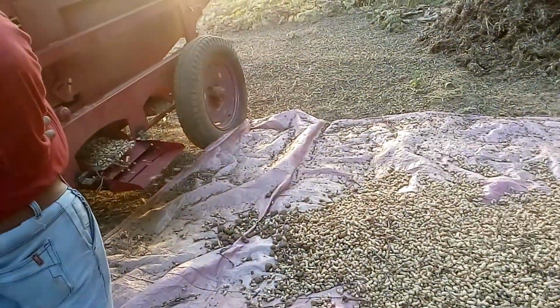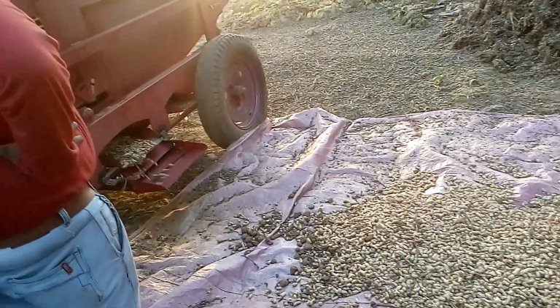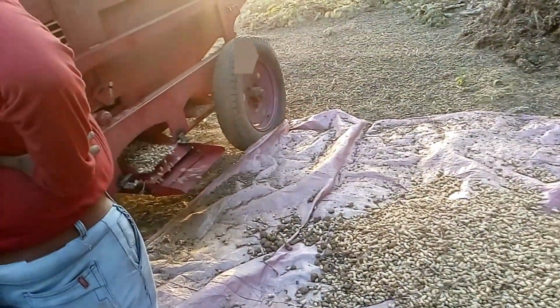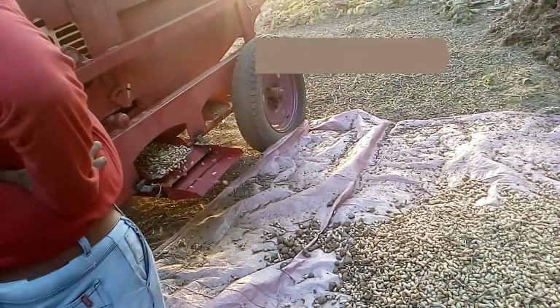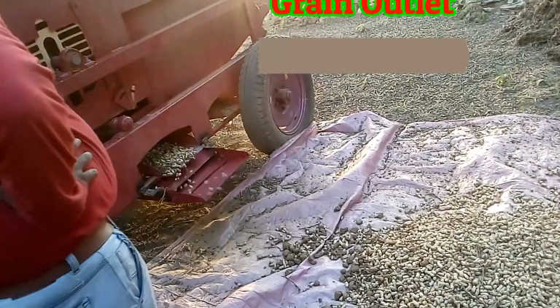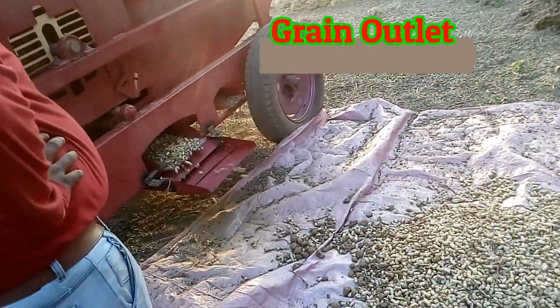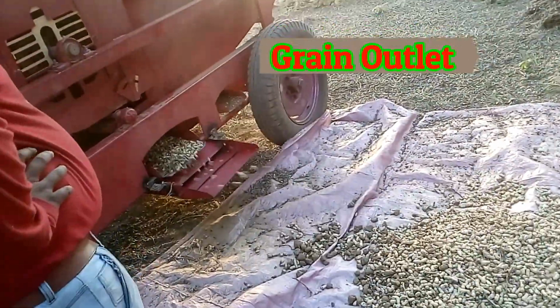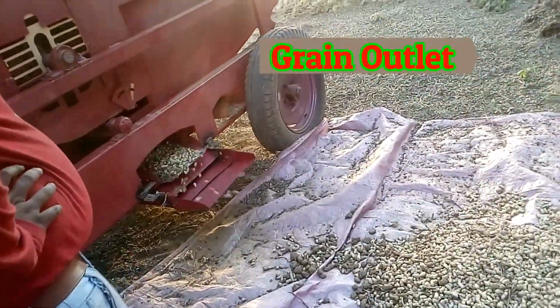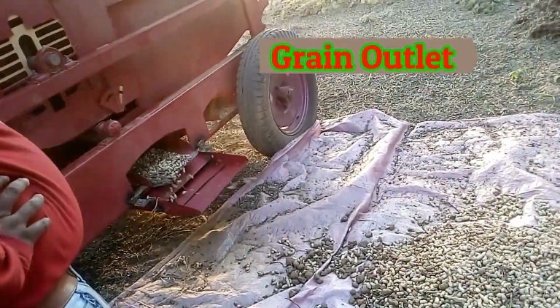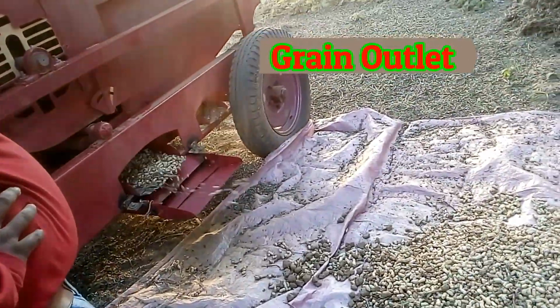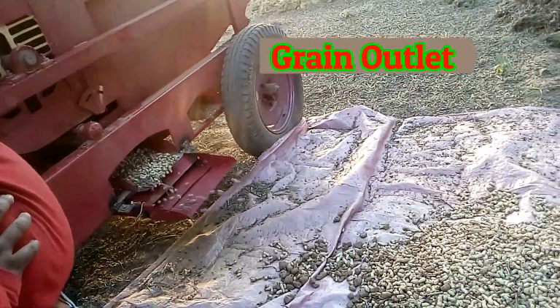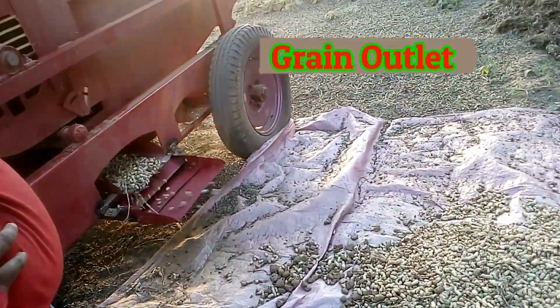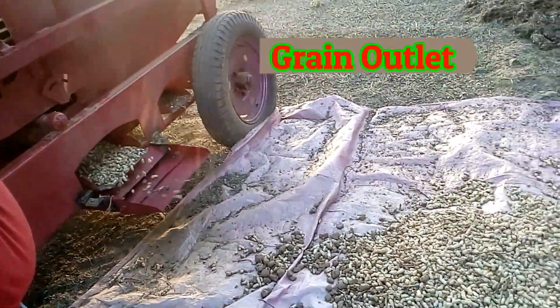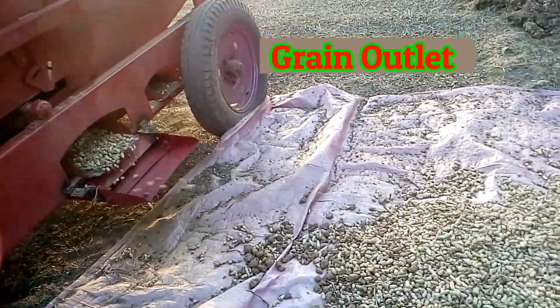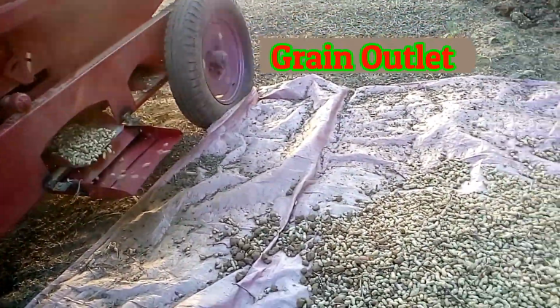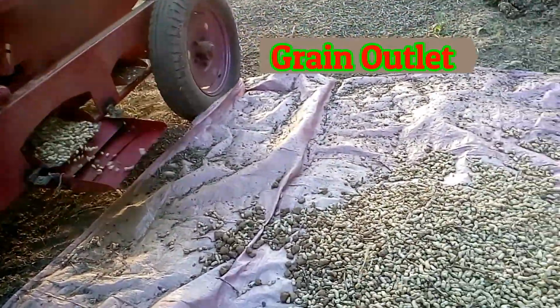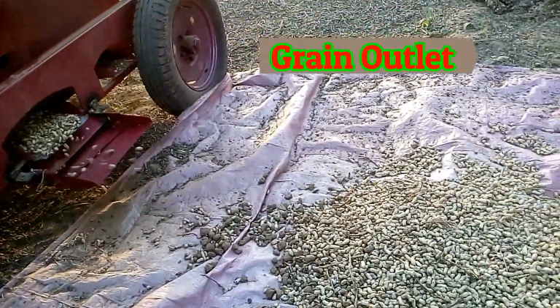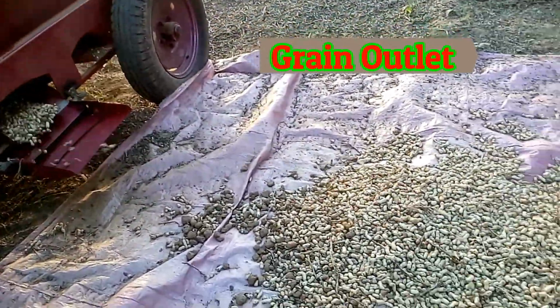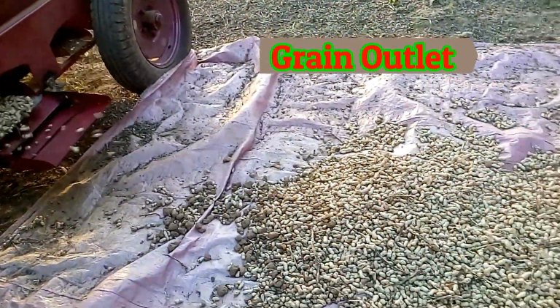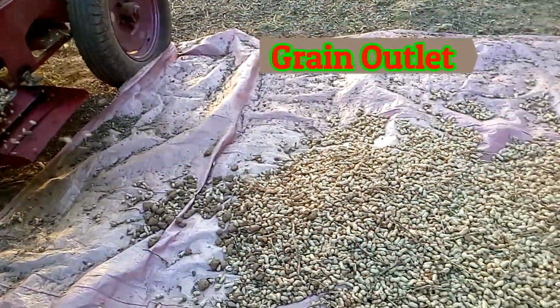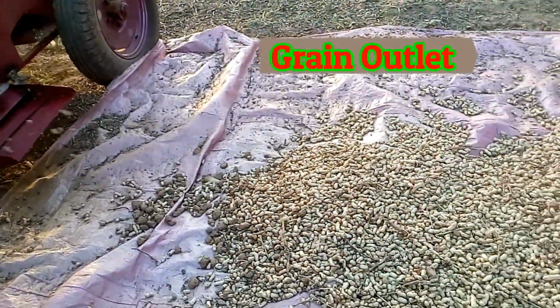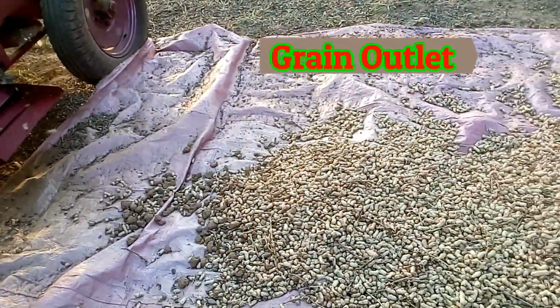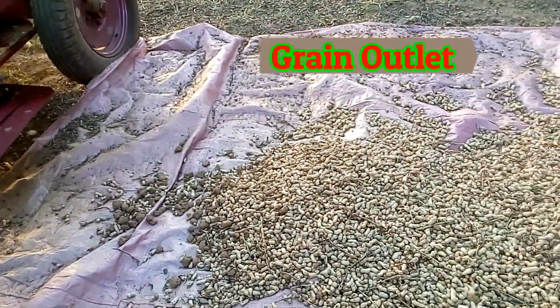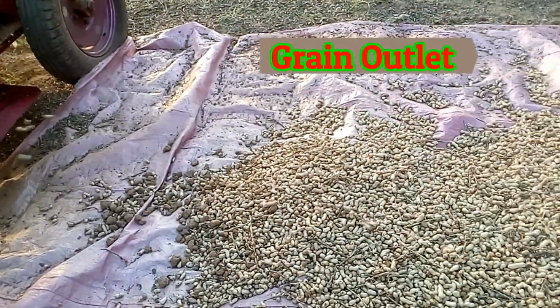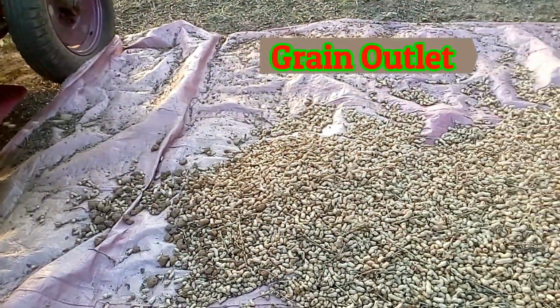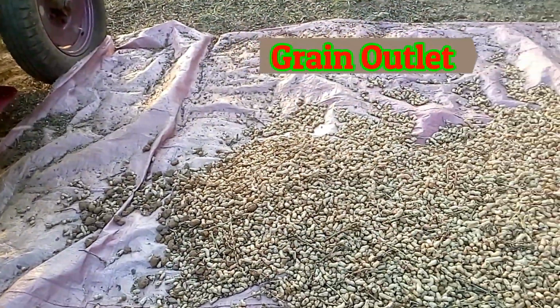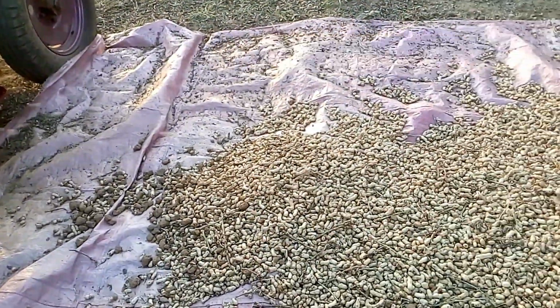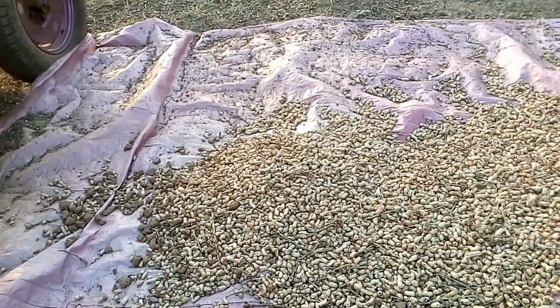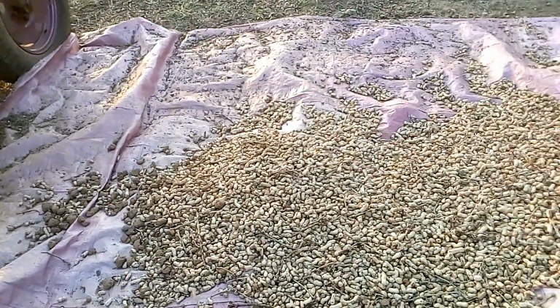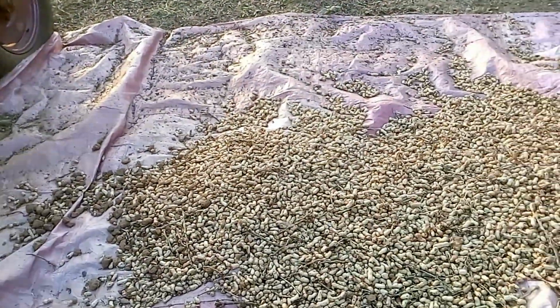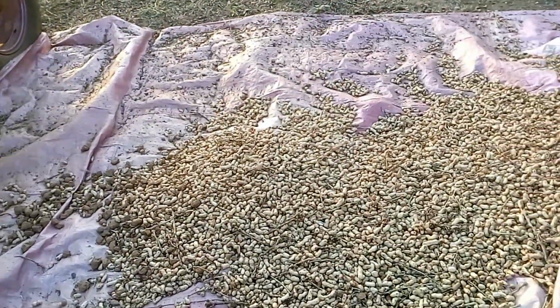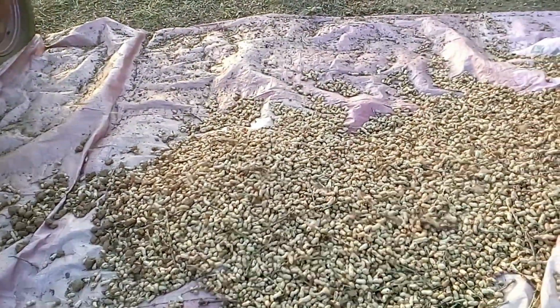This is the main grain outlet. Here you will get threshed groundnut from the raw groundnut plant.